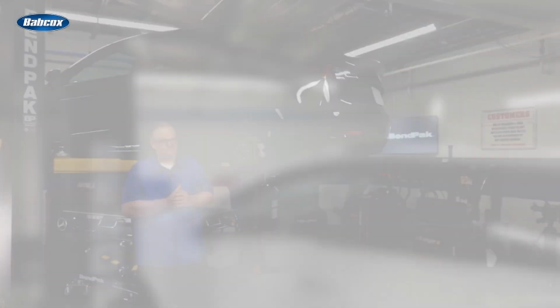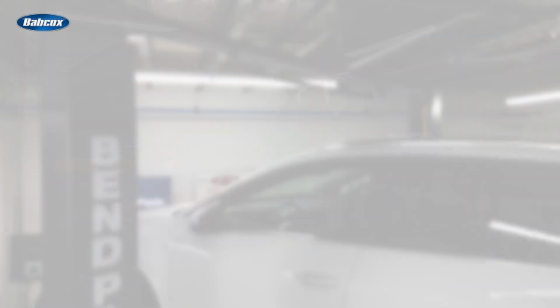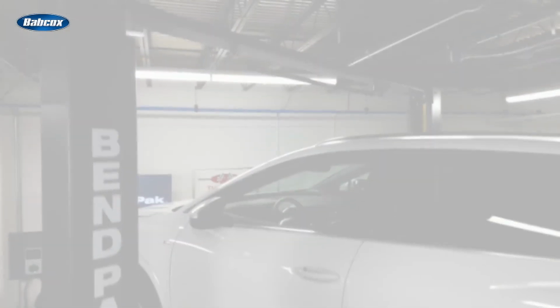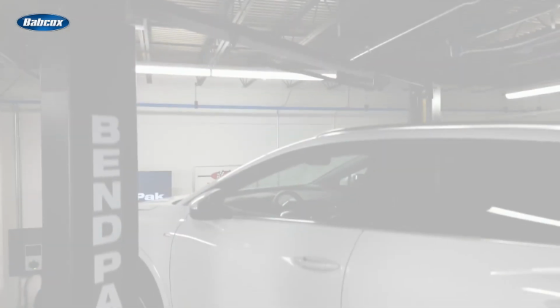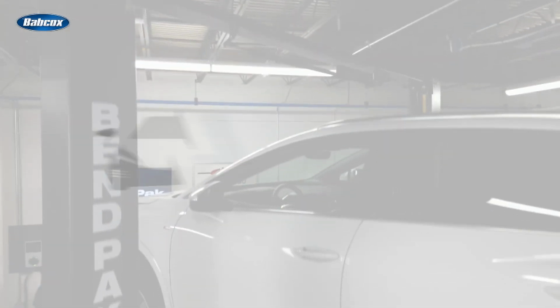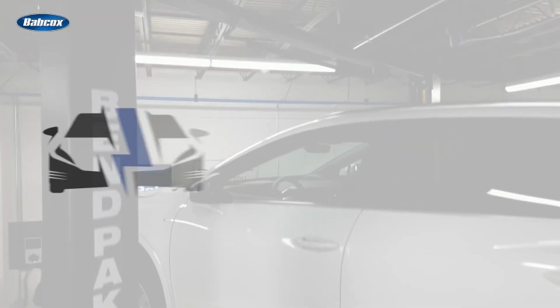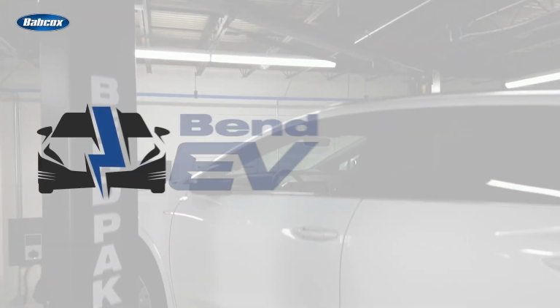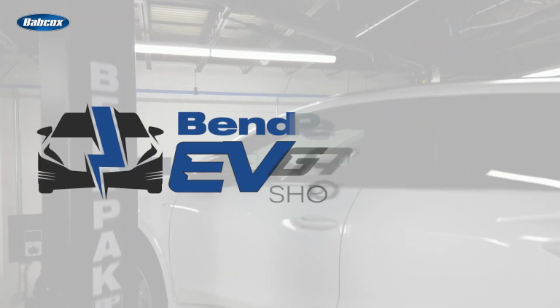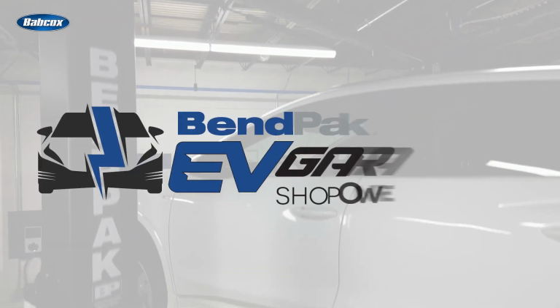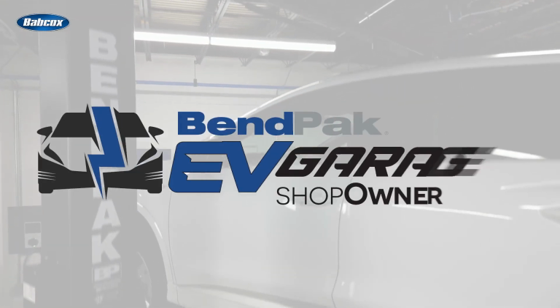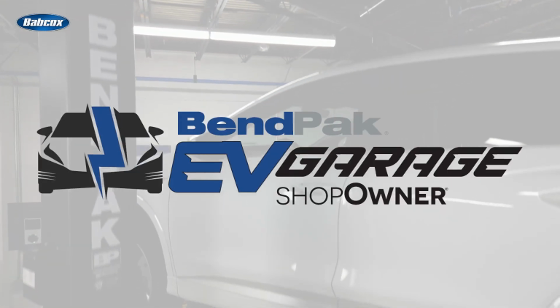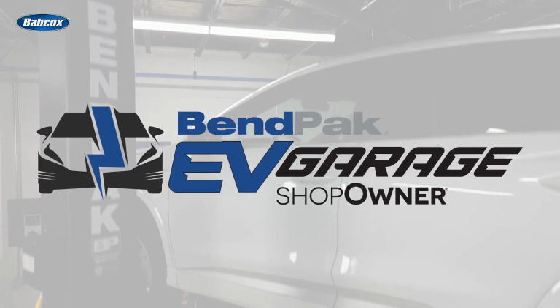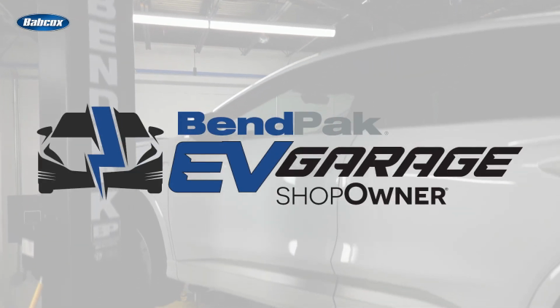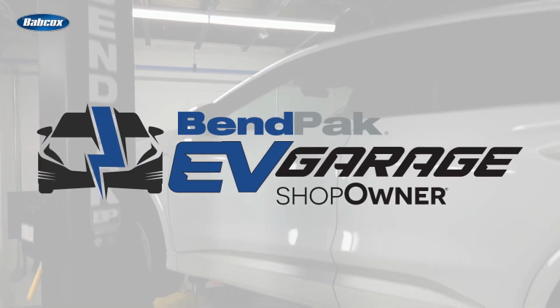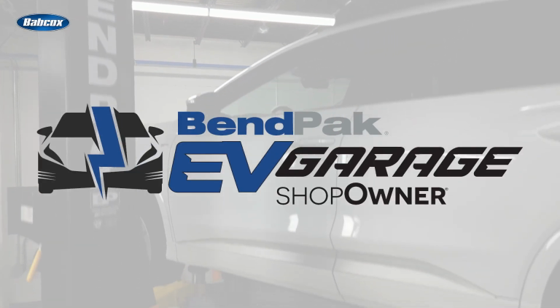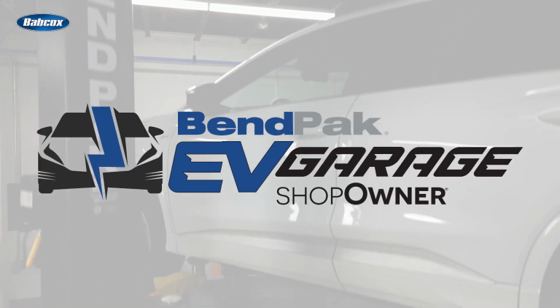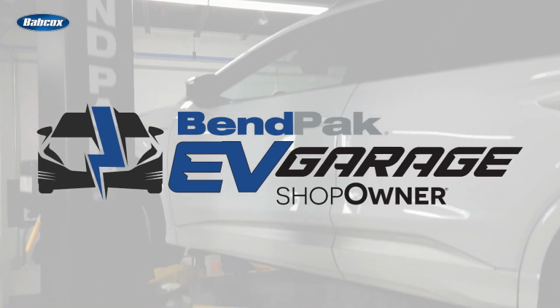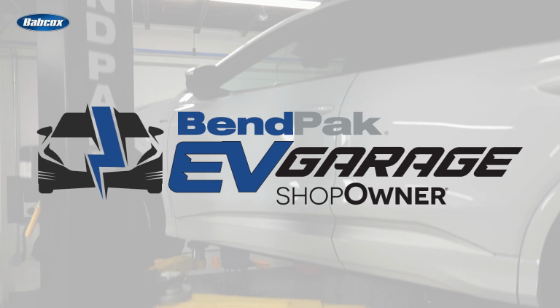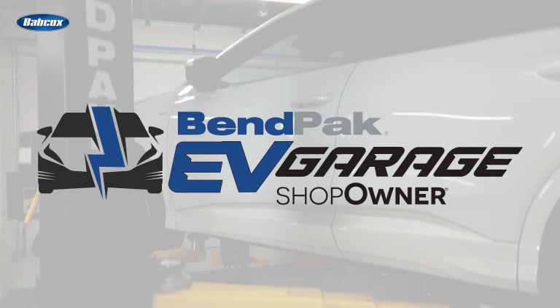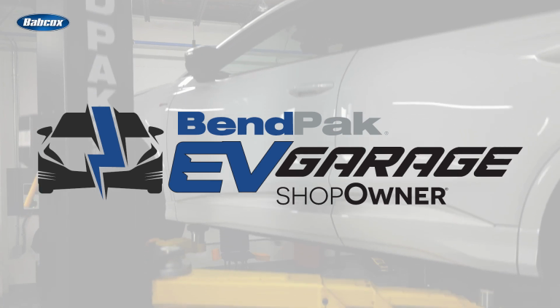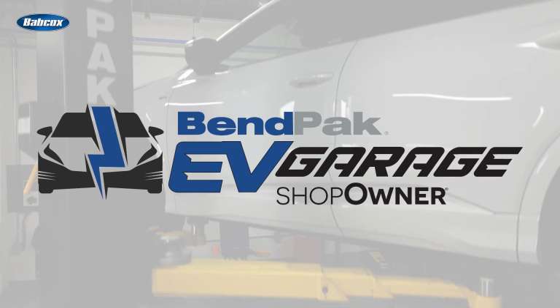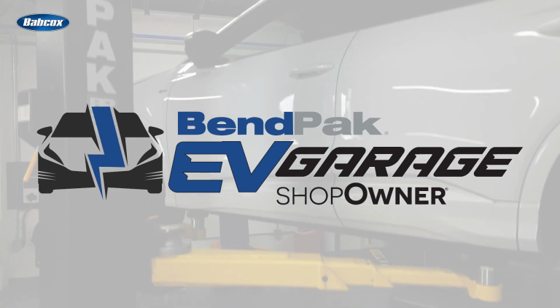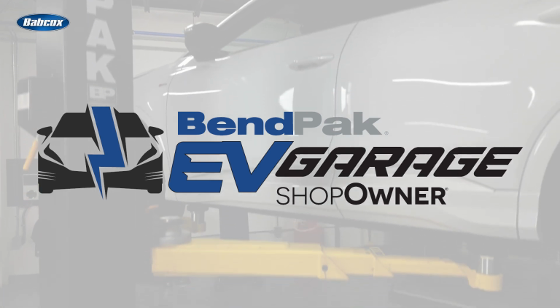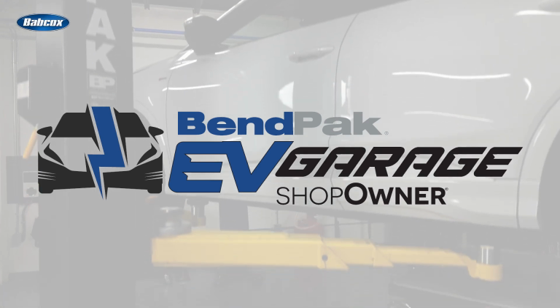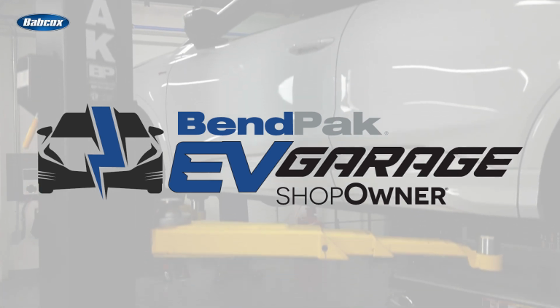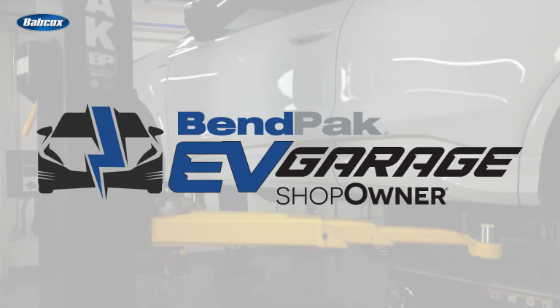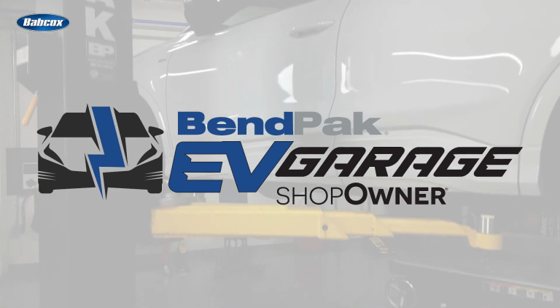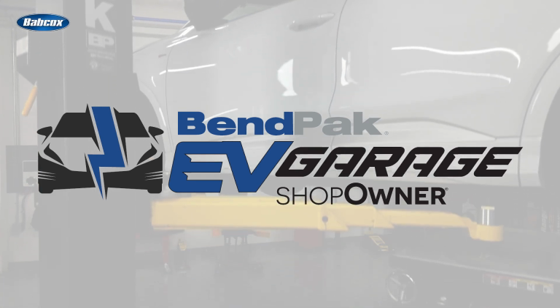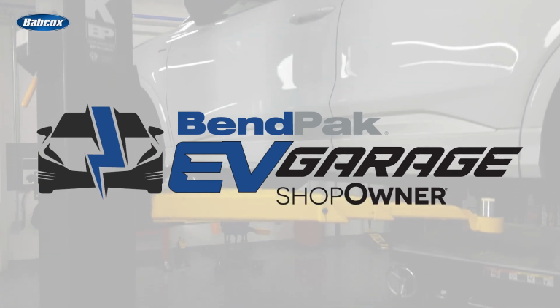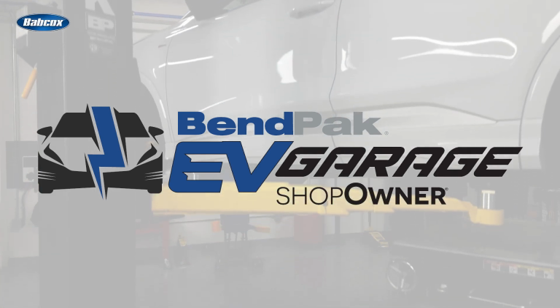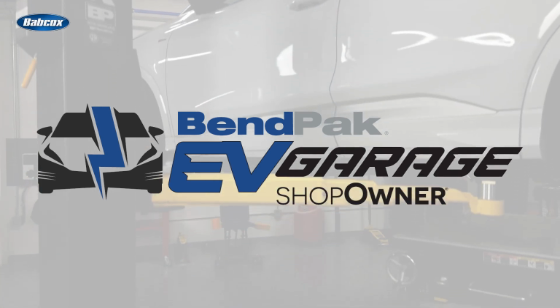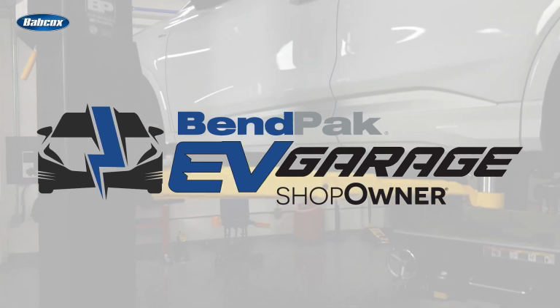I'm Andrew Markell, coming to you from the Bempak EV Garage Studio at Babcox Media. I'll see you in the next video. Thanks for watching.